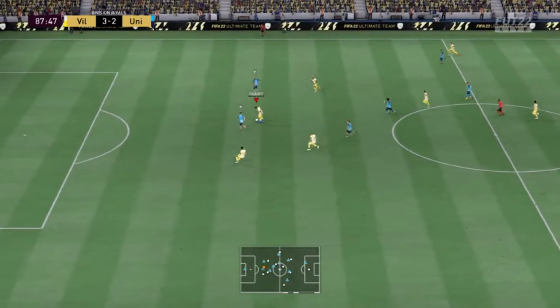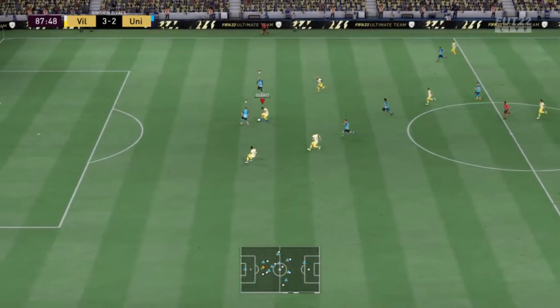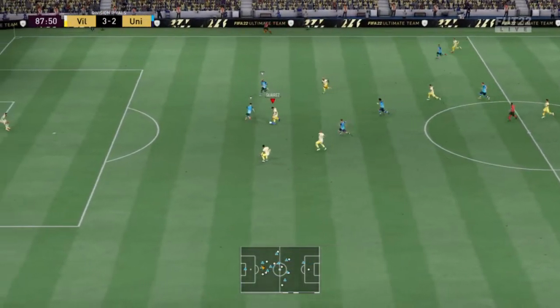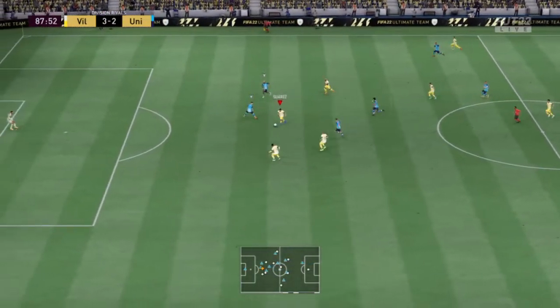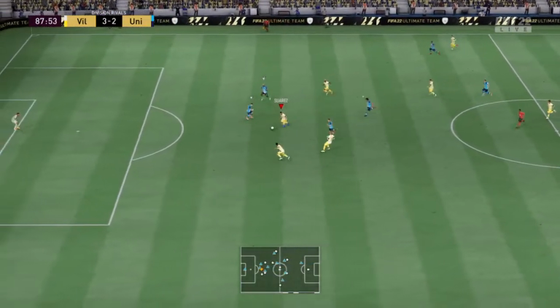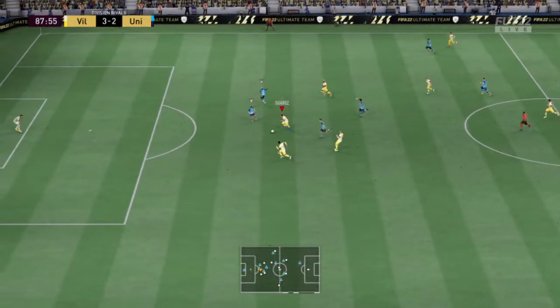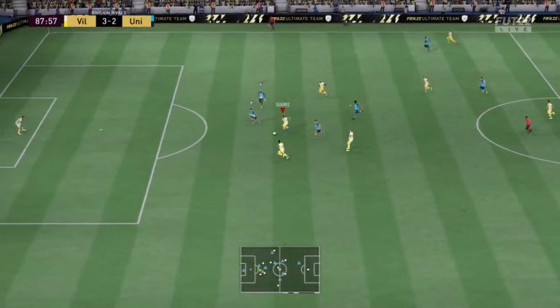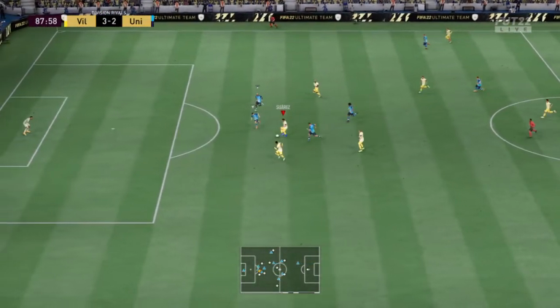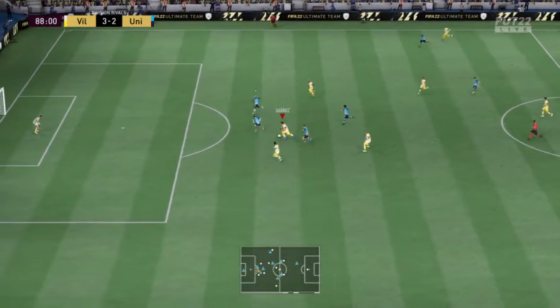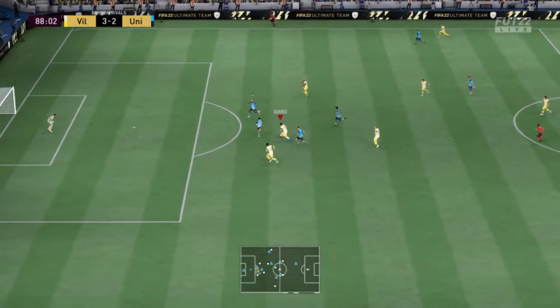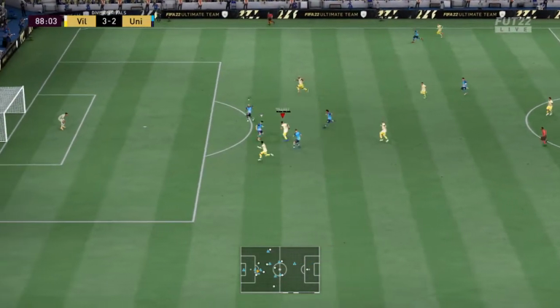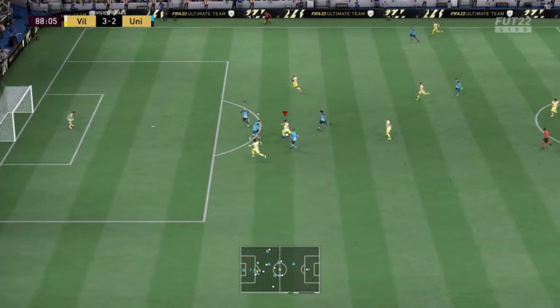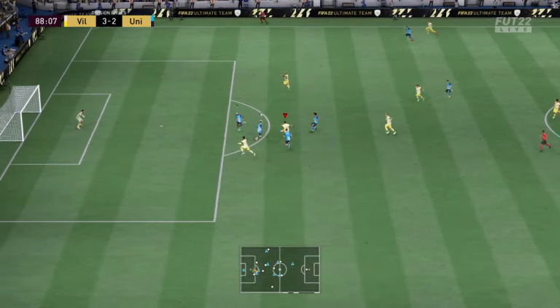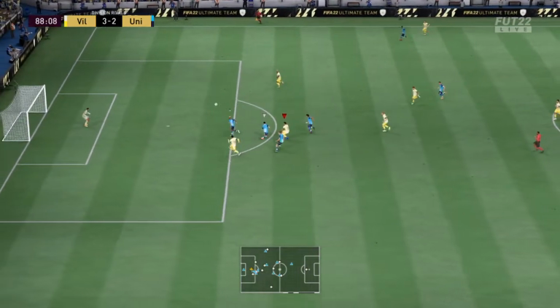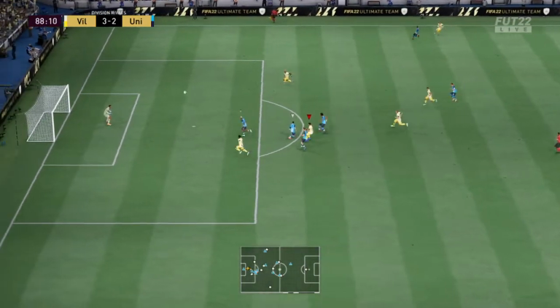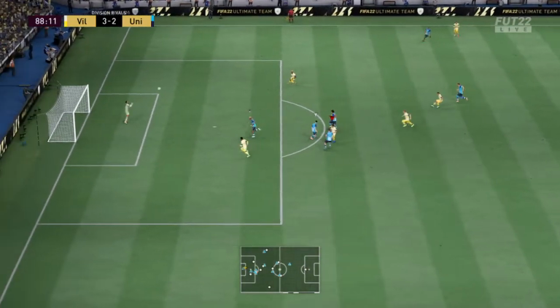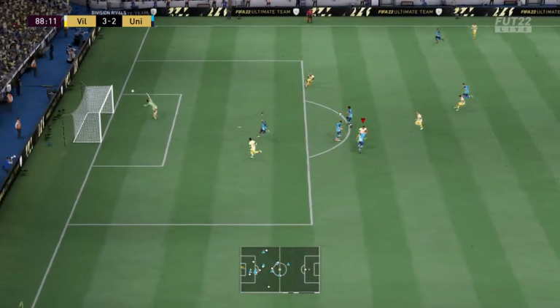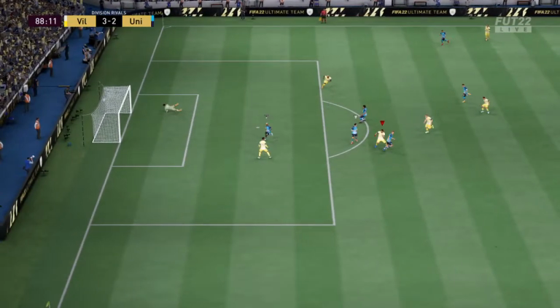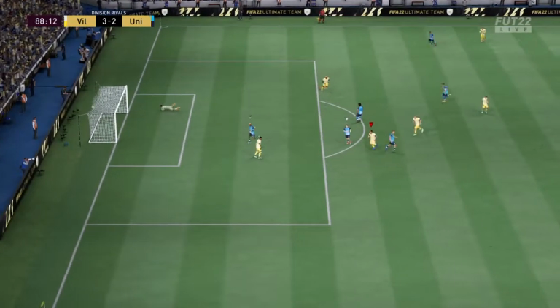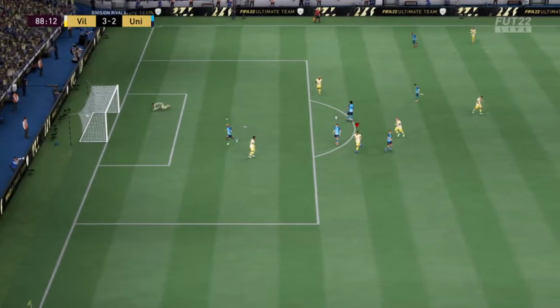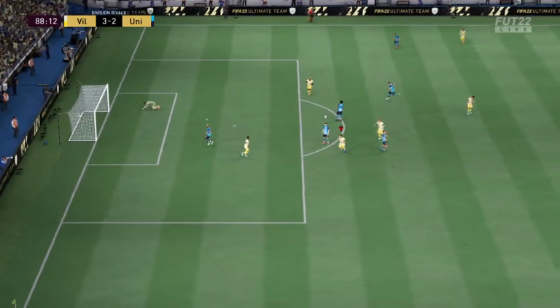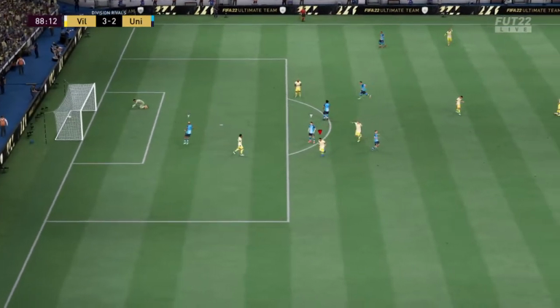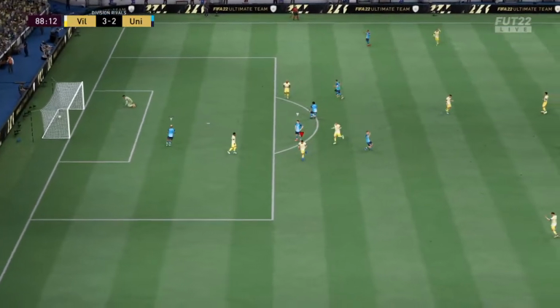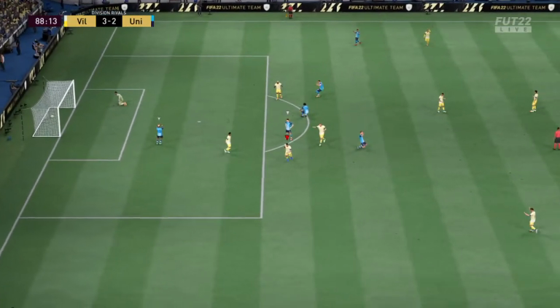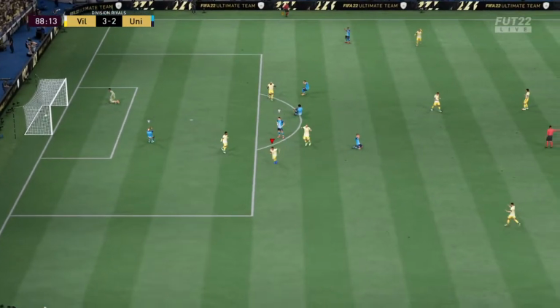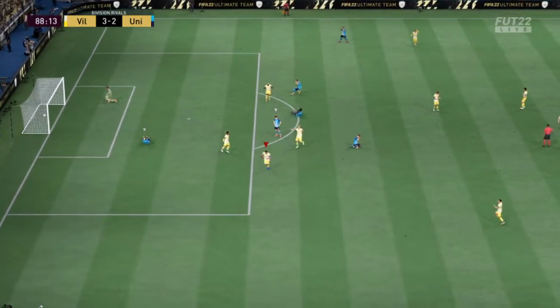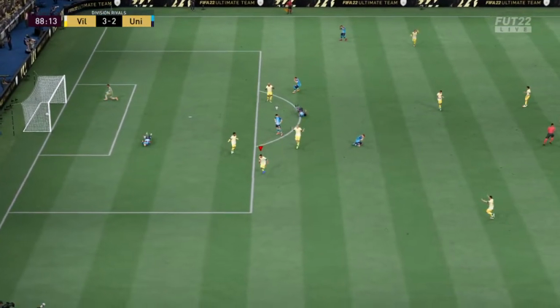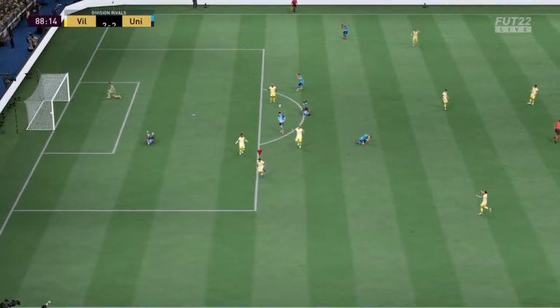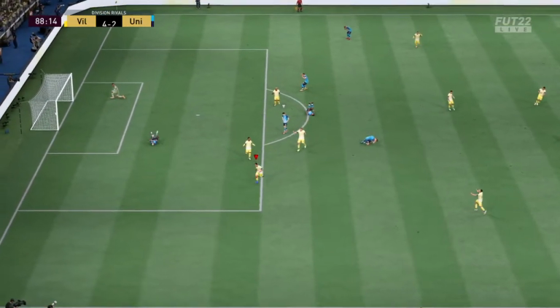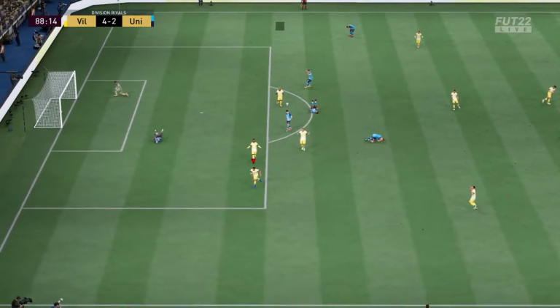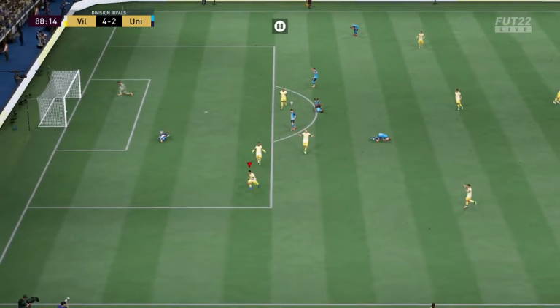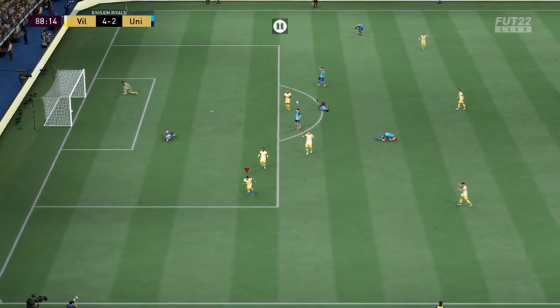Suarez — giving it a try — and Luis Suarez with the goal here!